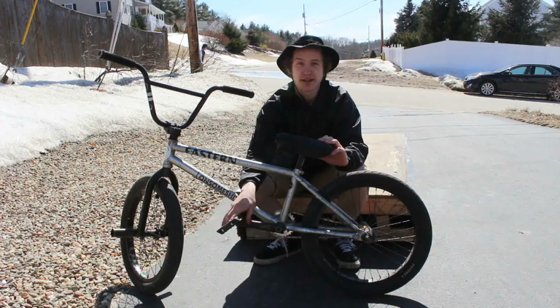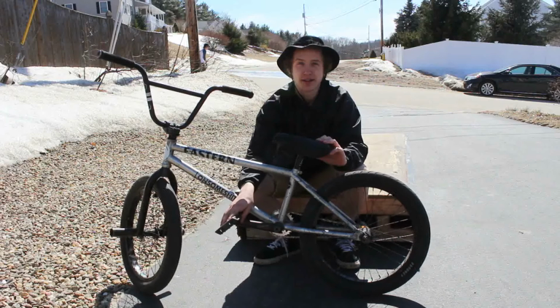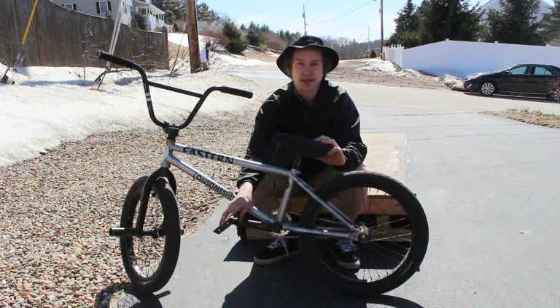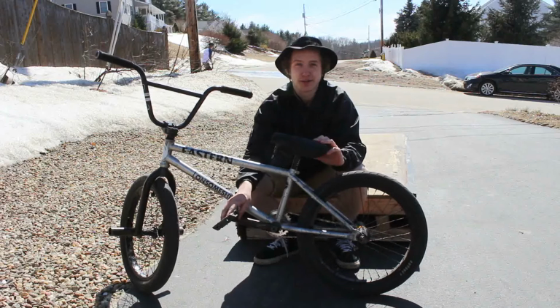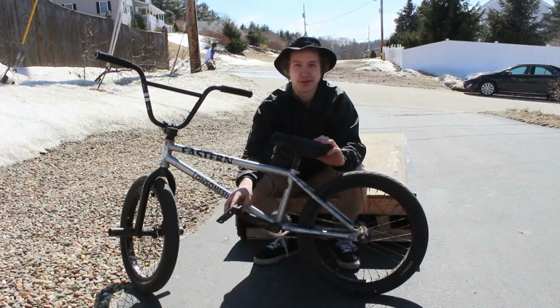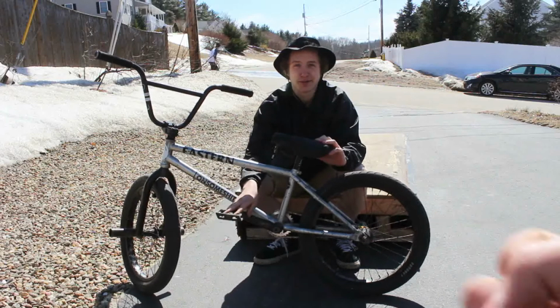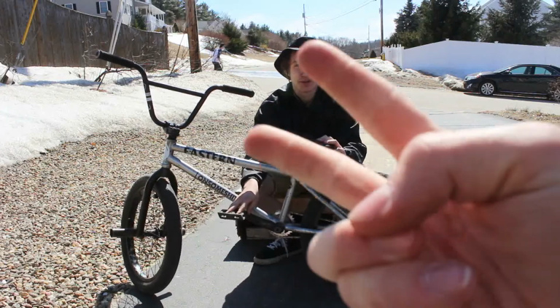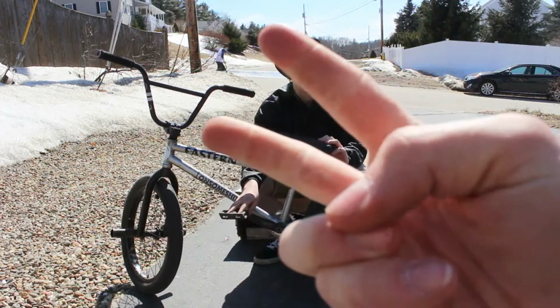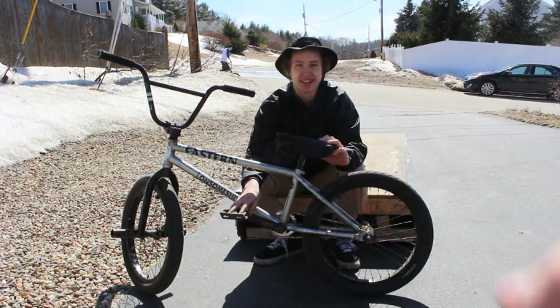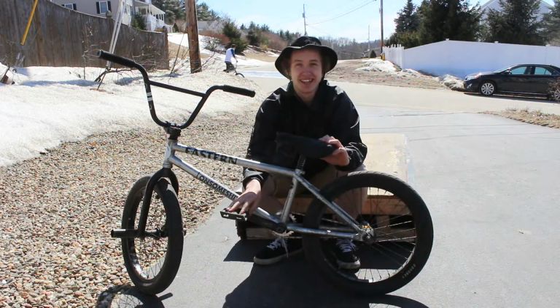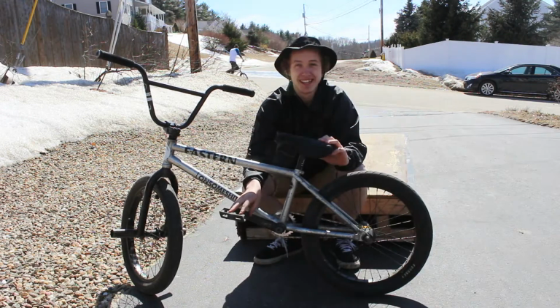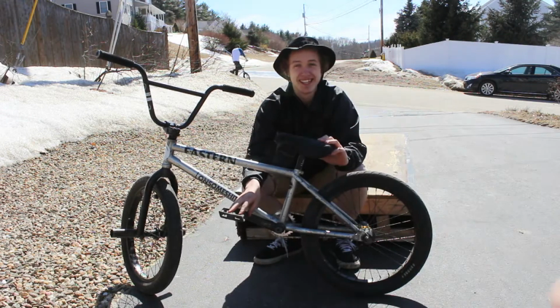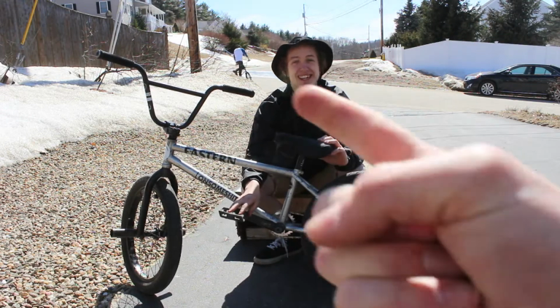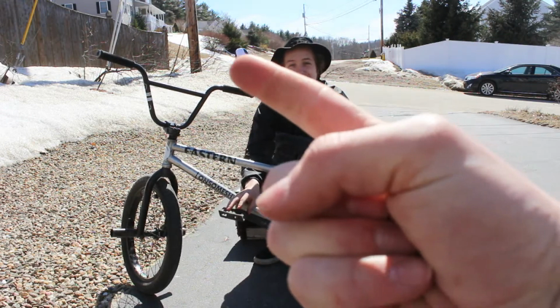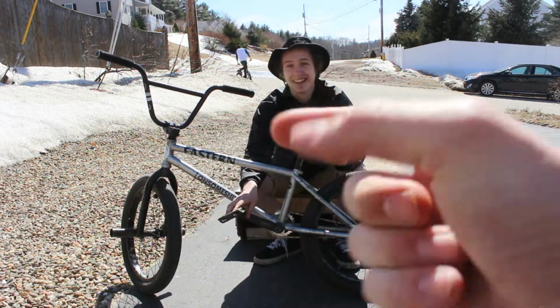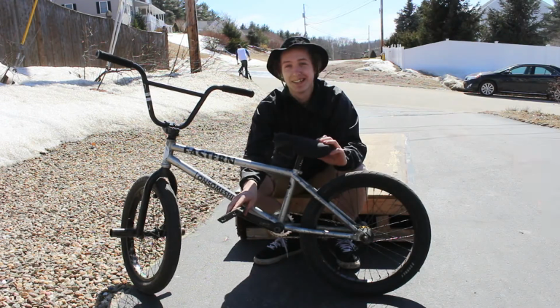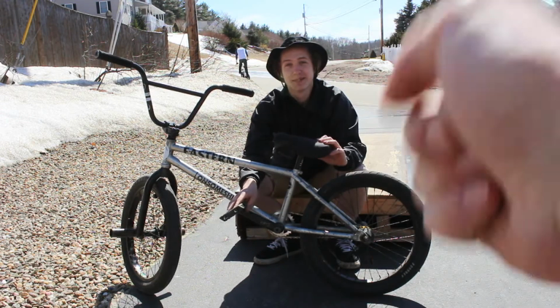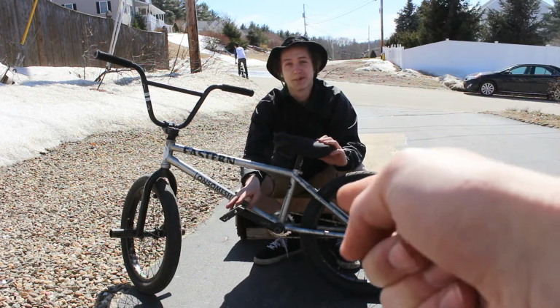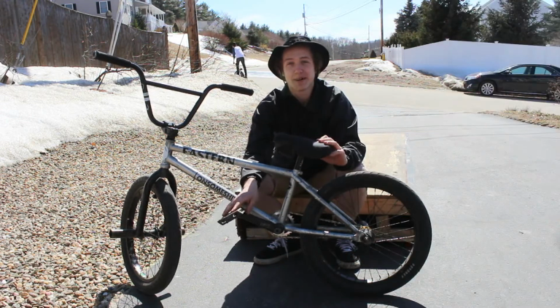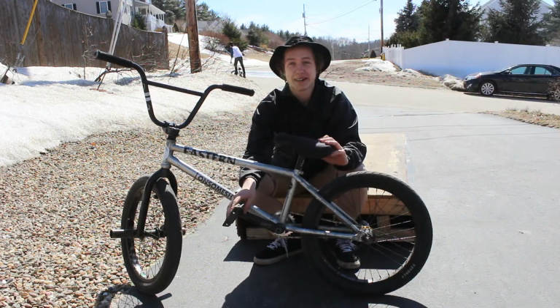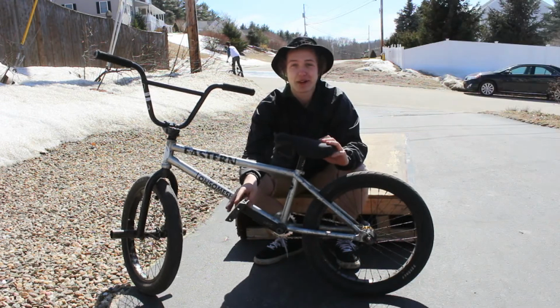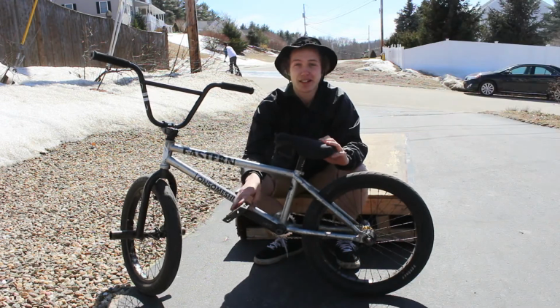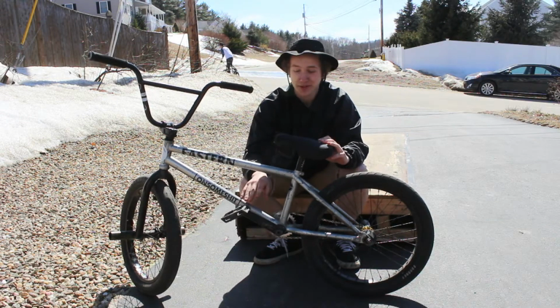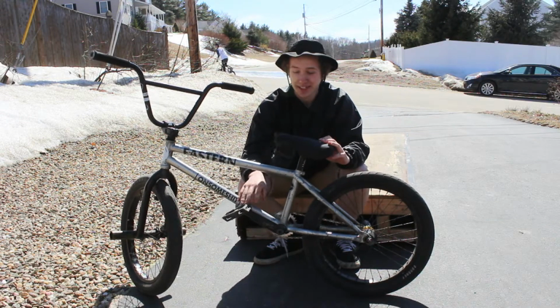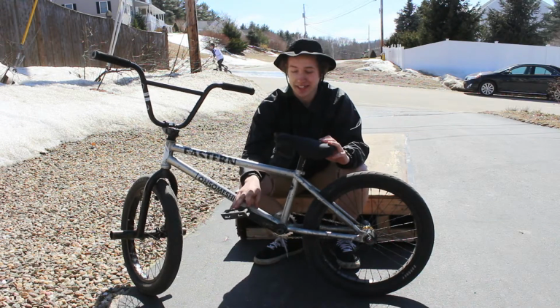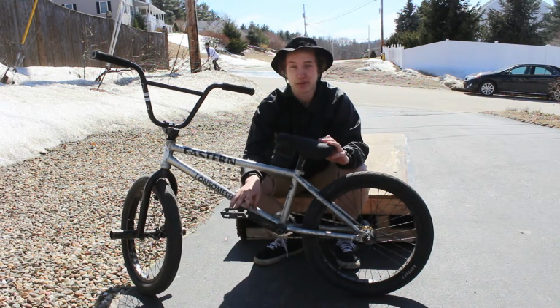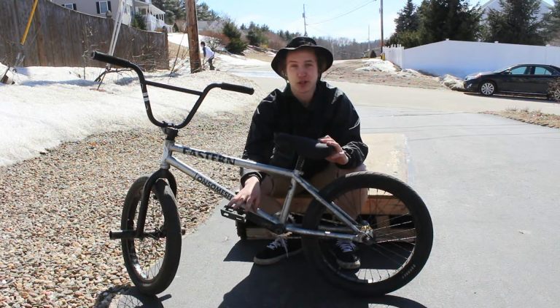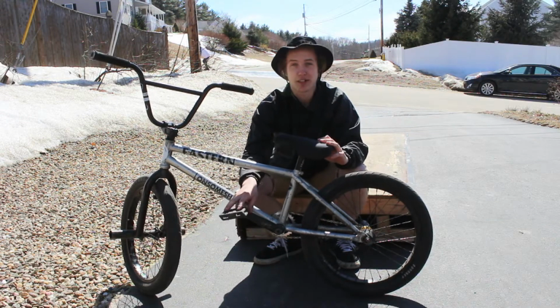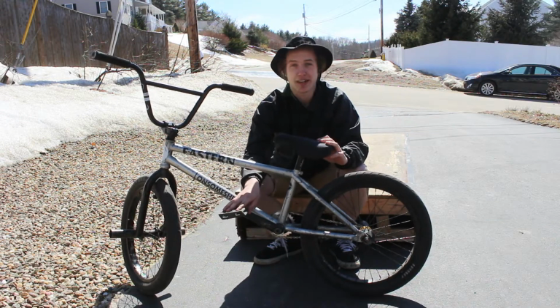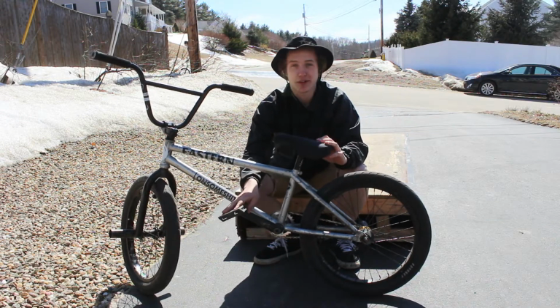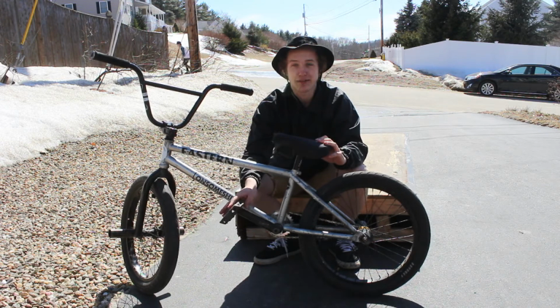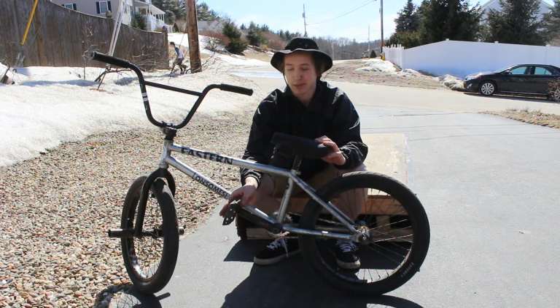Three, two, one. My name is Ryan Savini and I'm going to tell you how to crank flip.